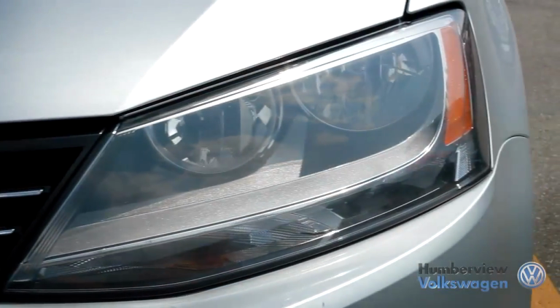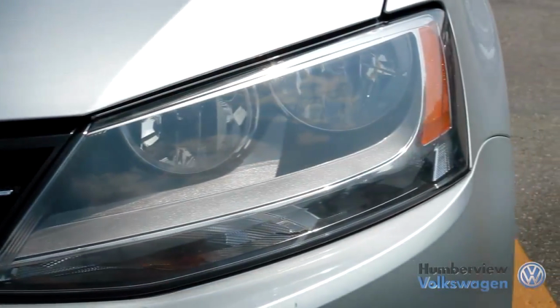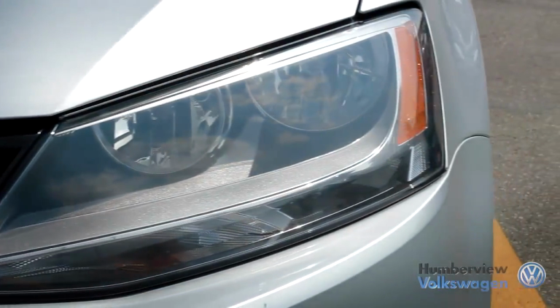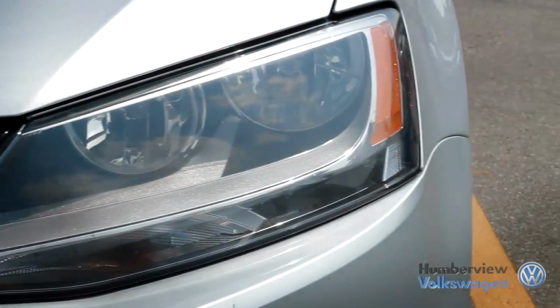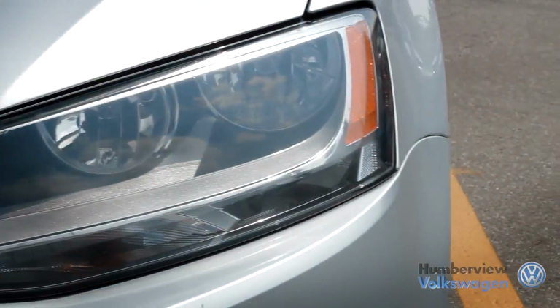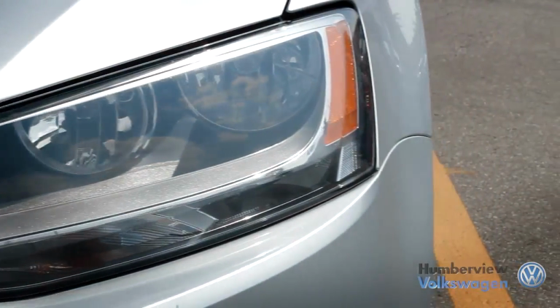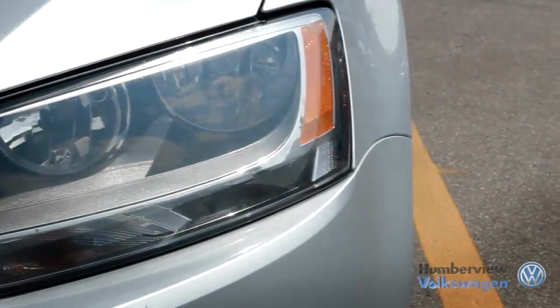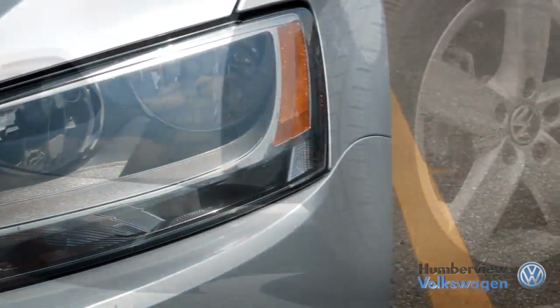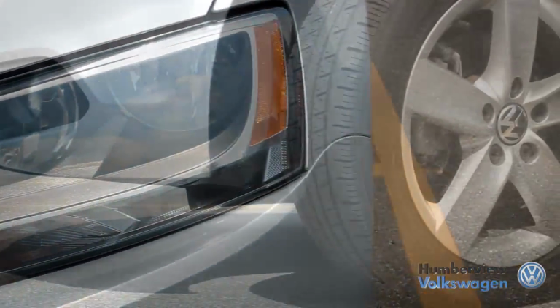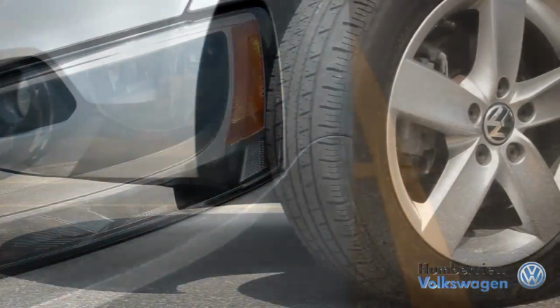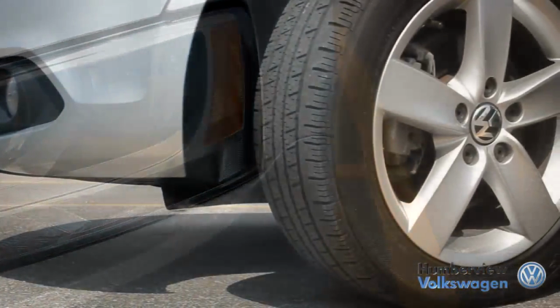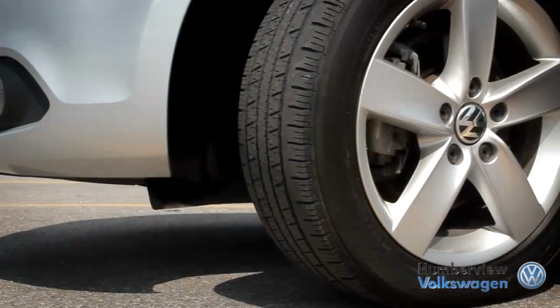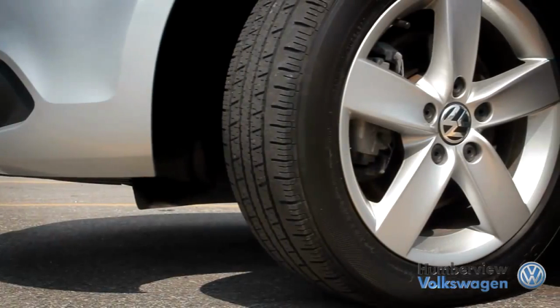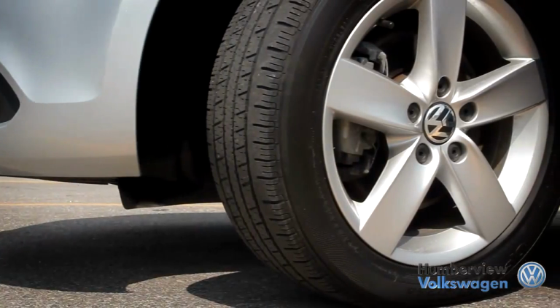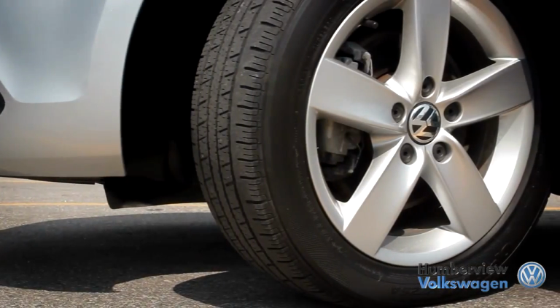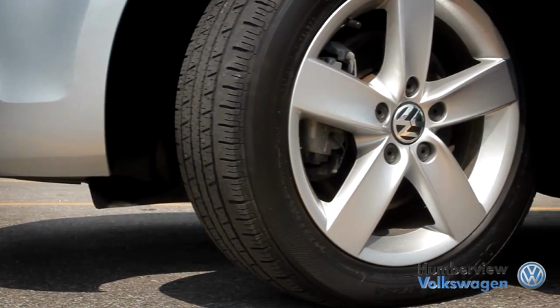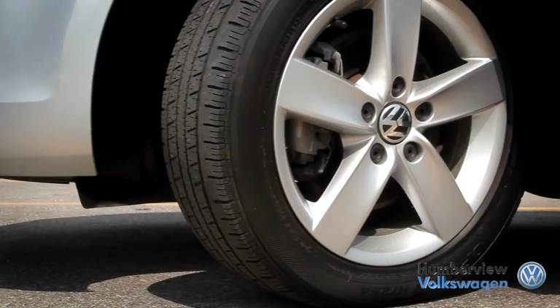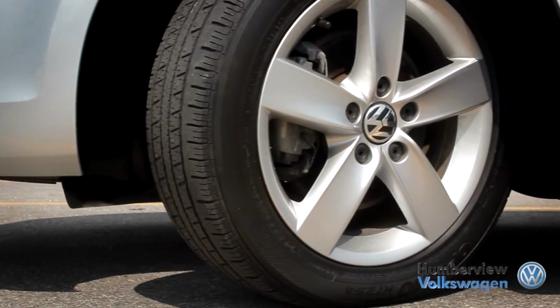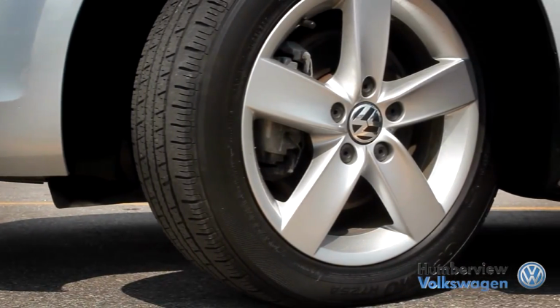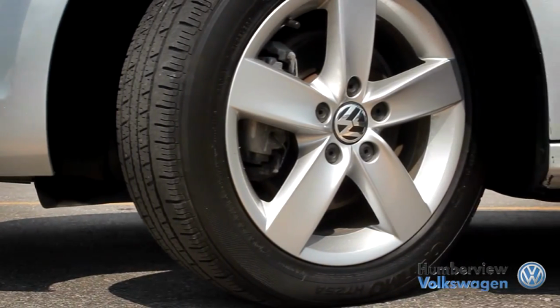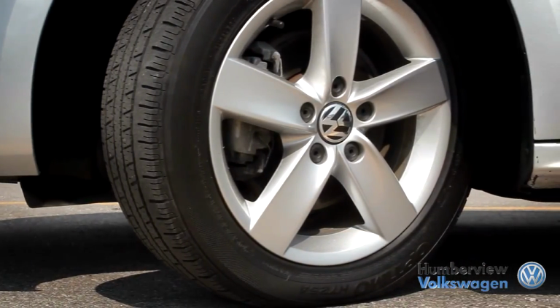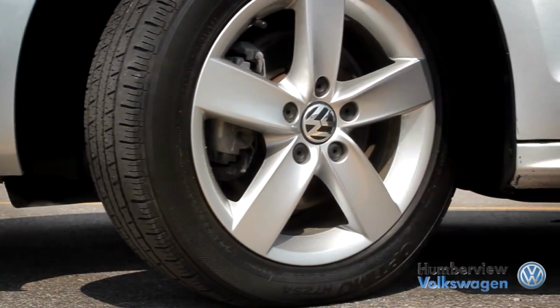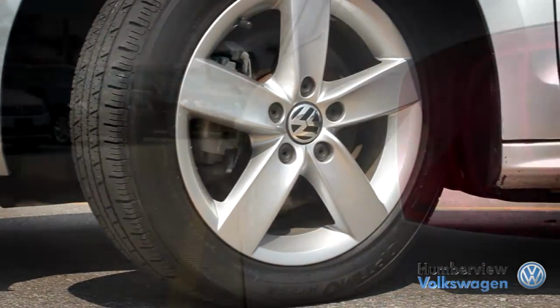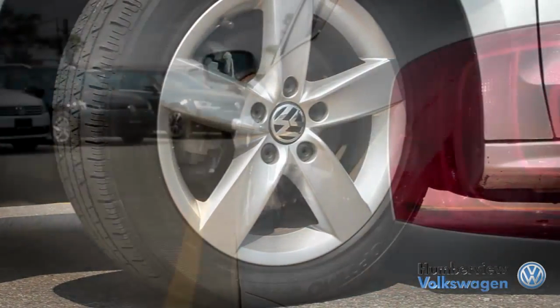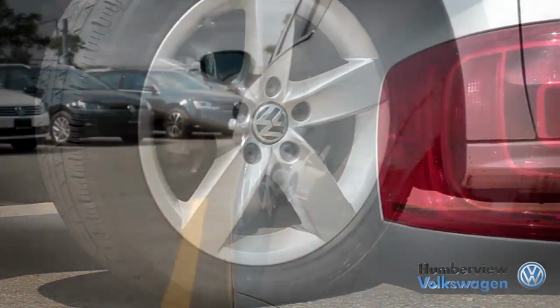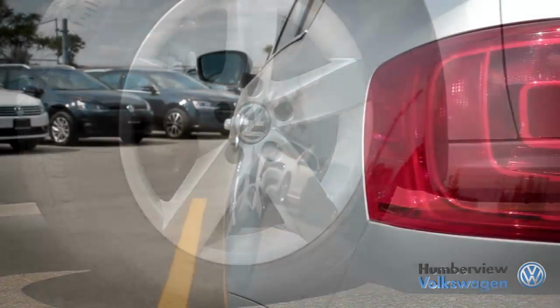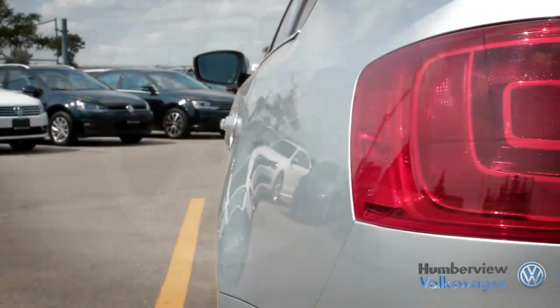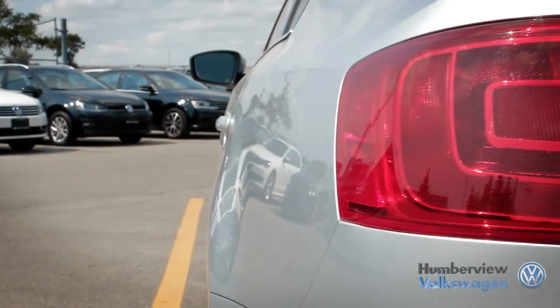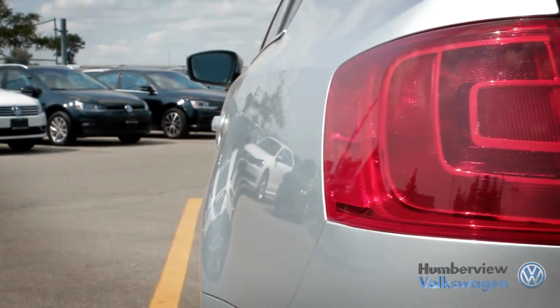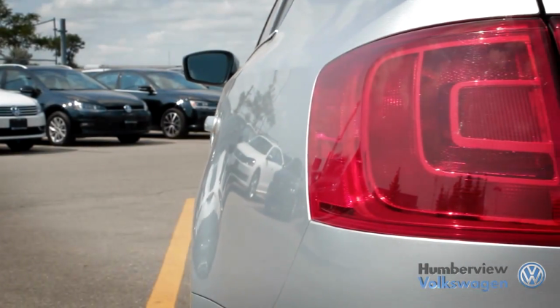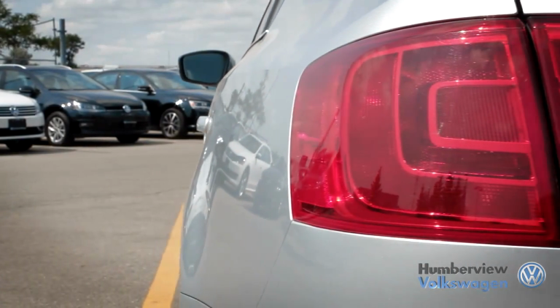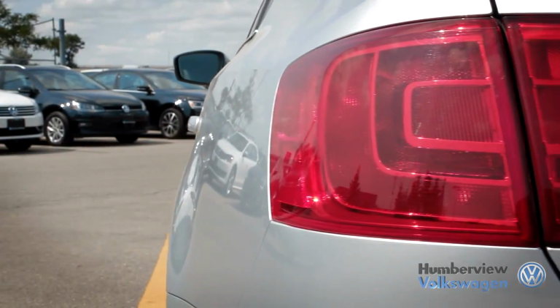The Jetta, with its extensive years of ongoing success, has managed to always stand out in the compact car class.